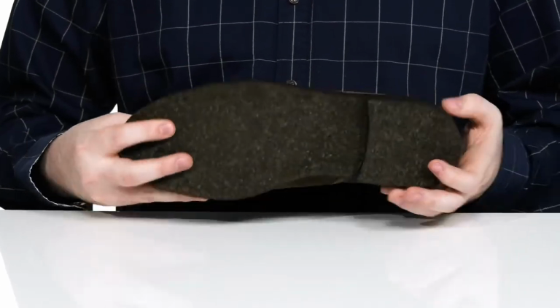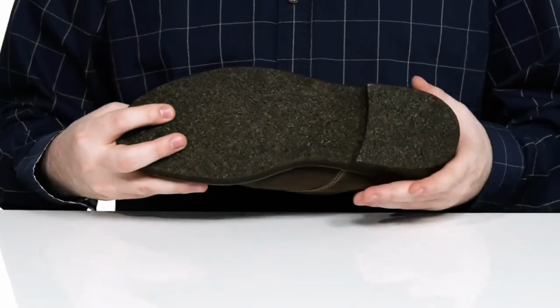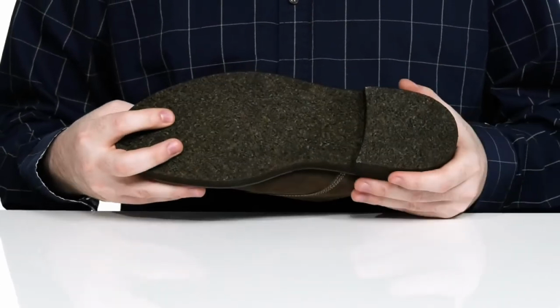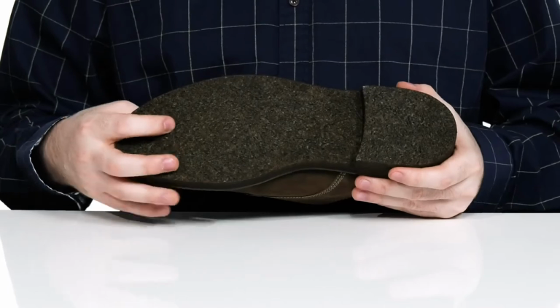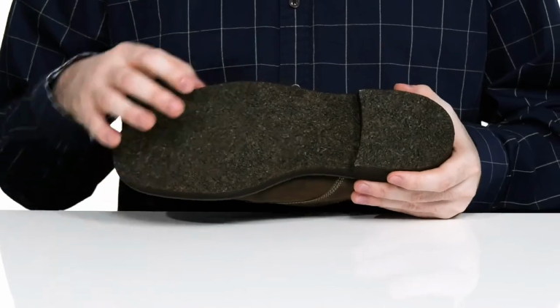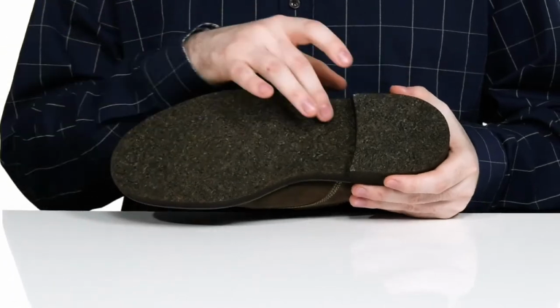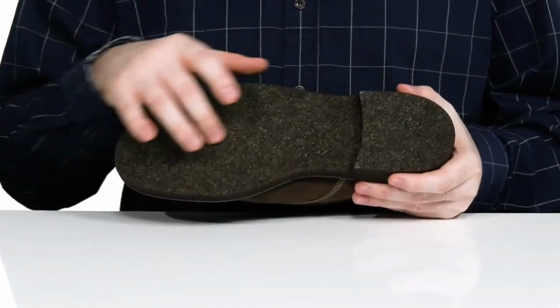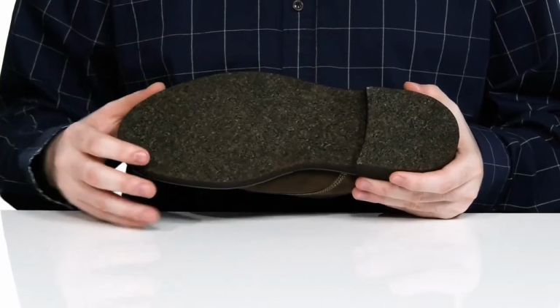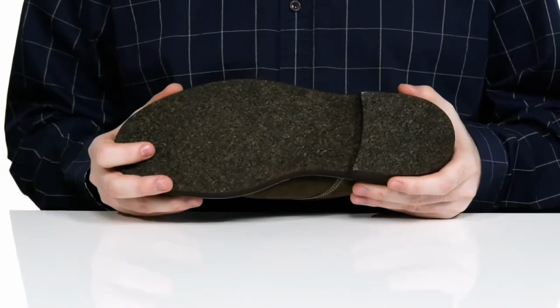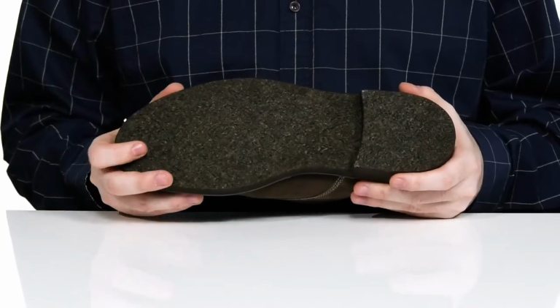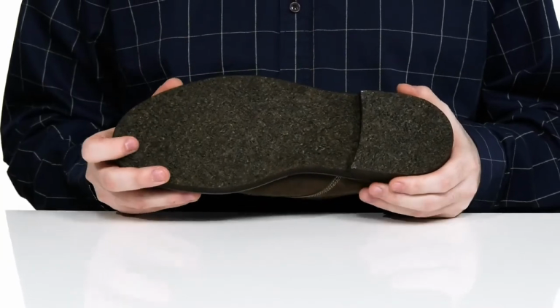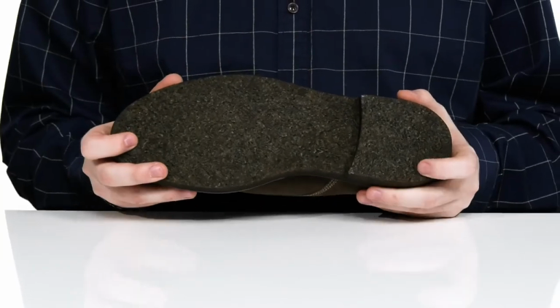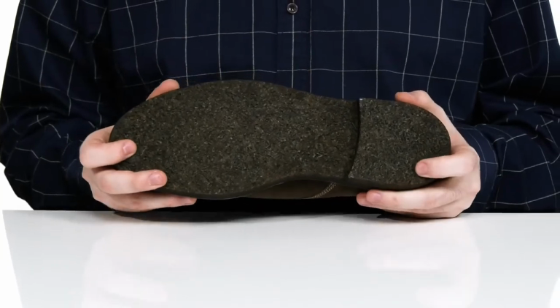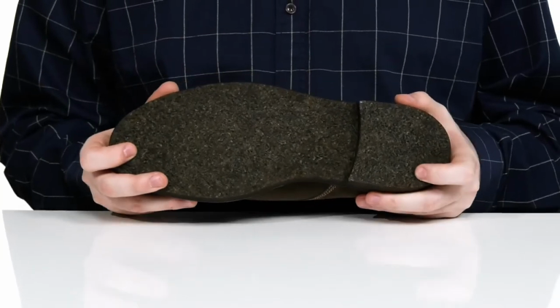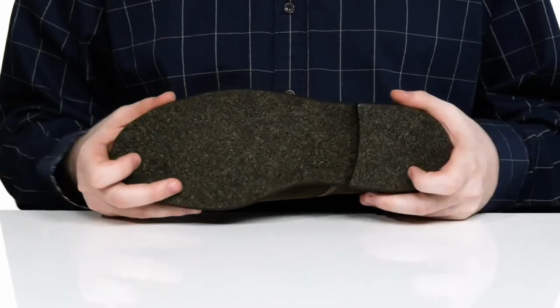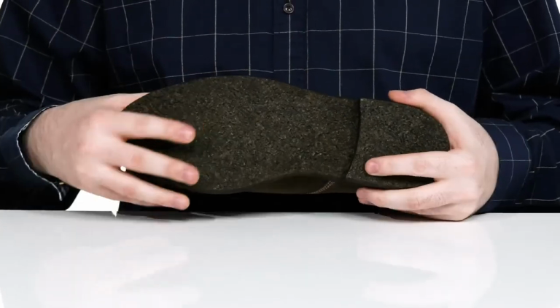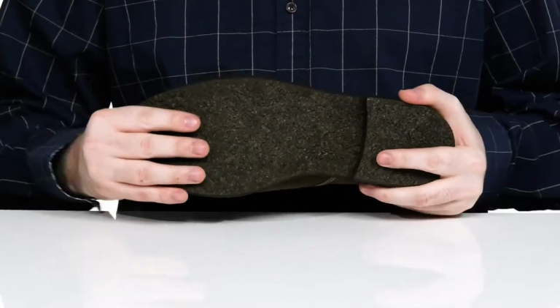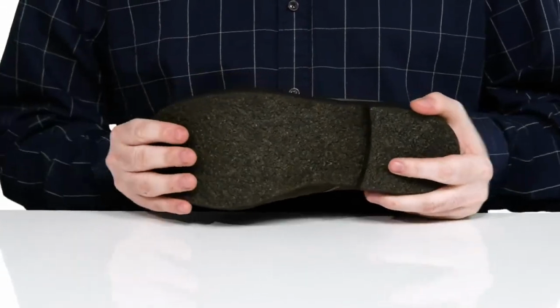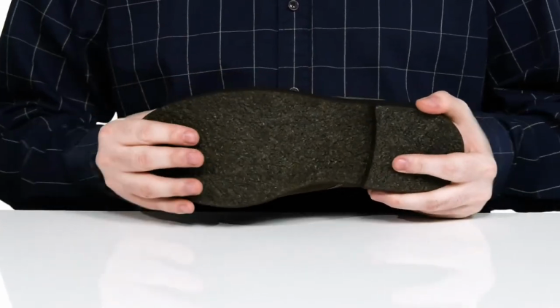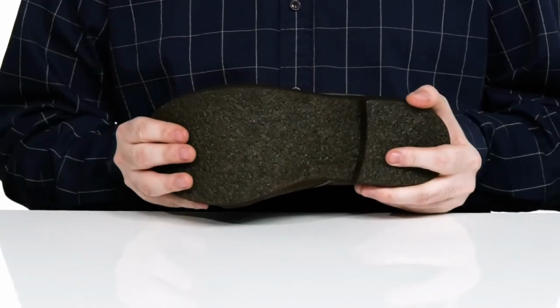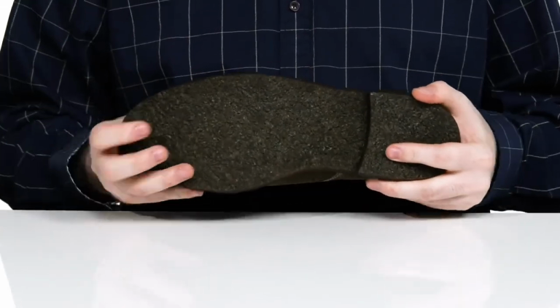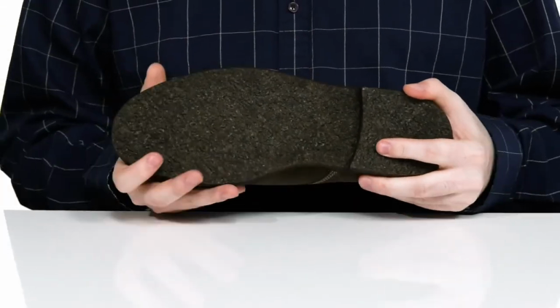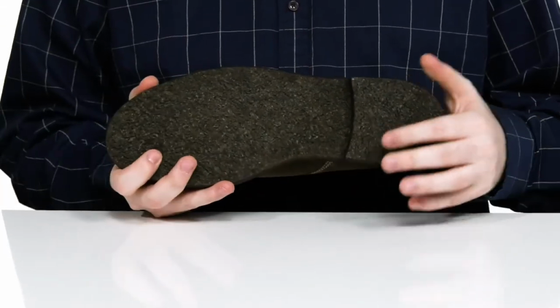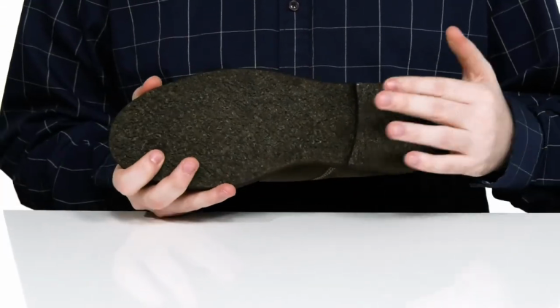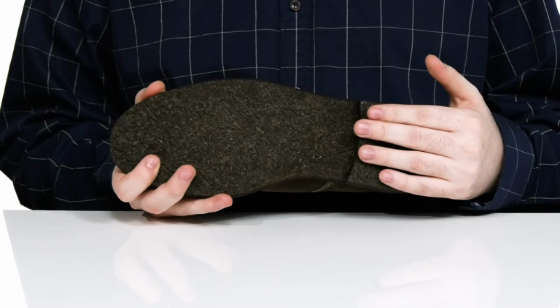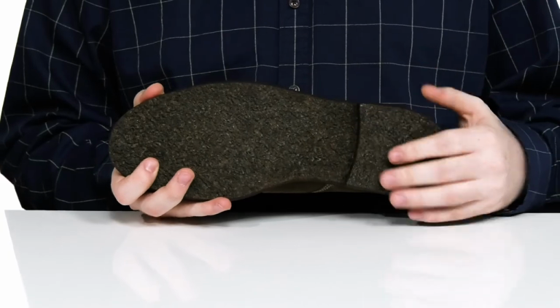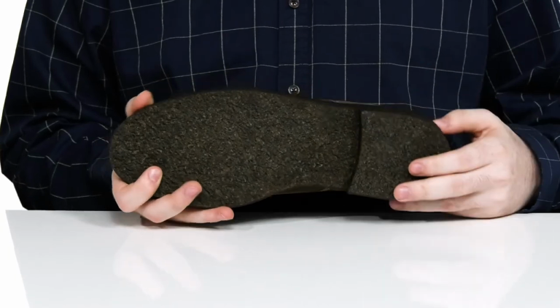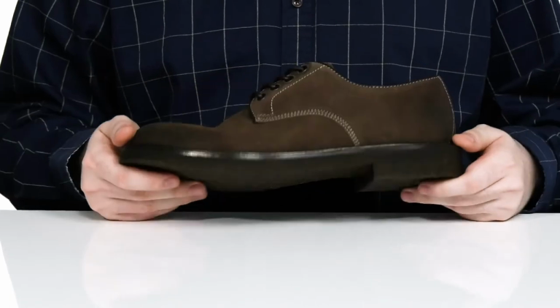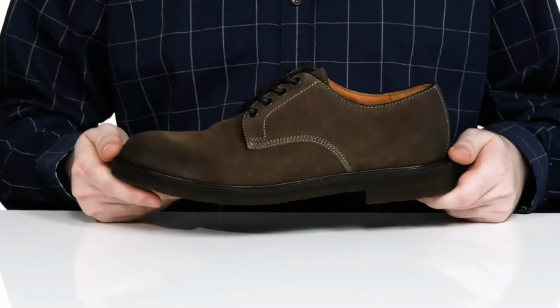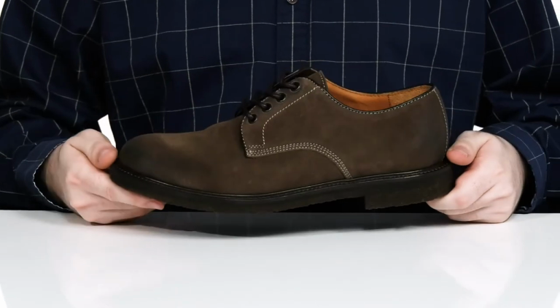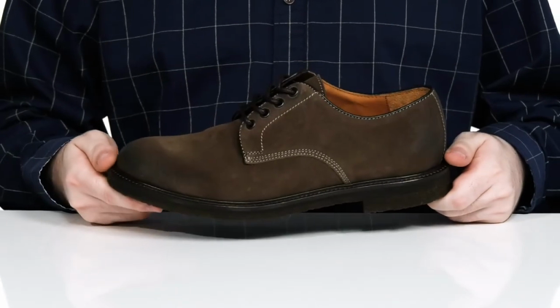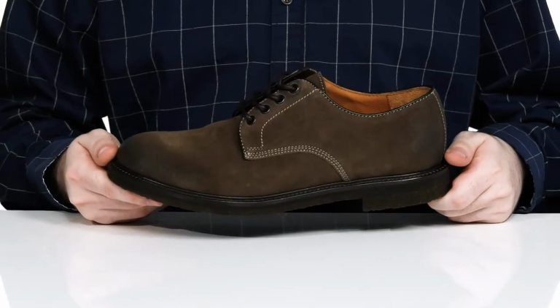Underneath is a crepe rubber outsole that provides a fantastic grip and lots of flex, with a heel in the back to give you a boost in height.